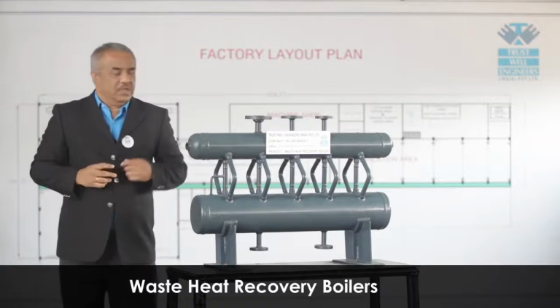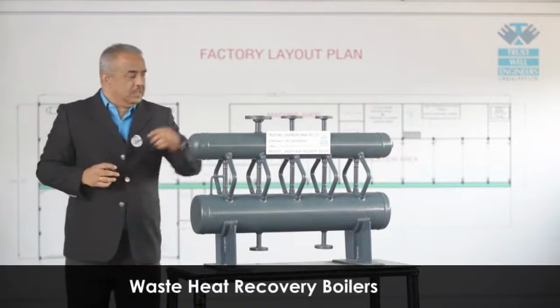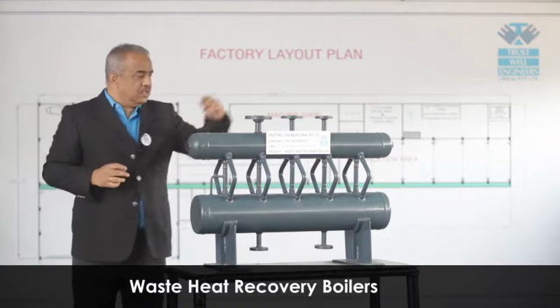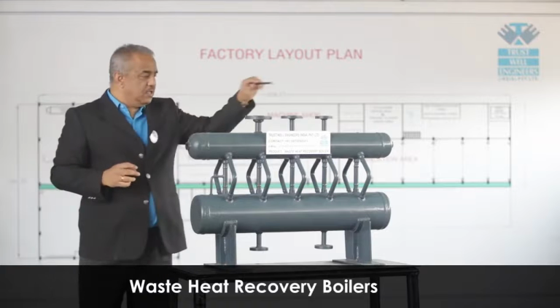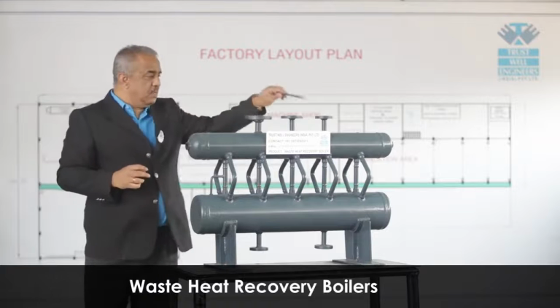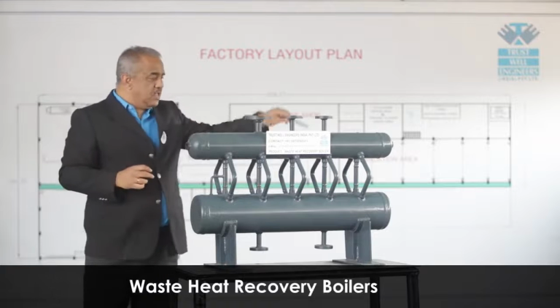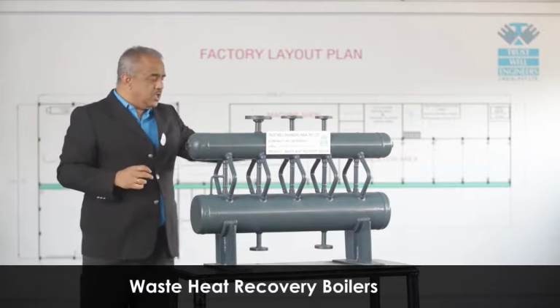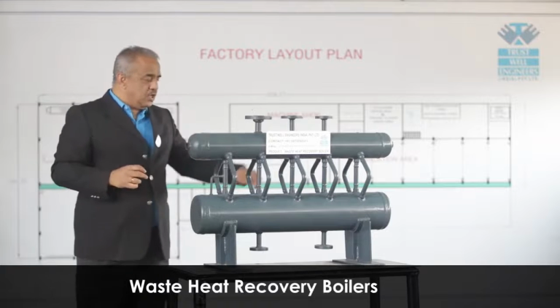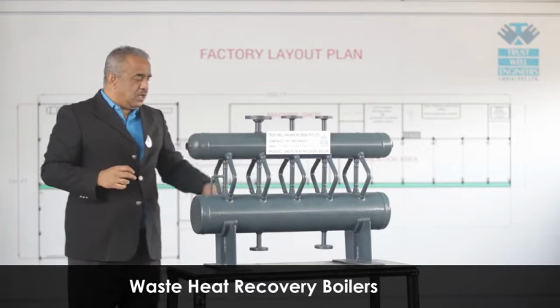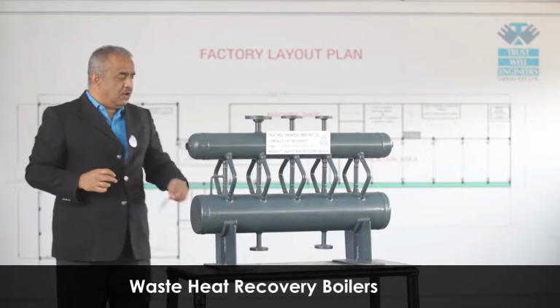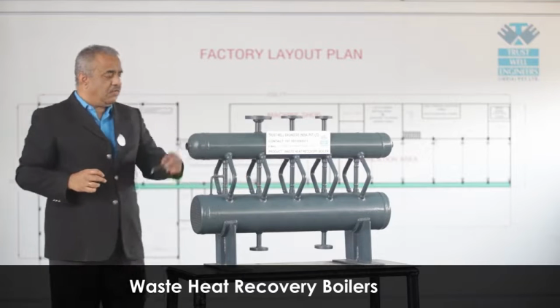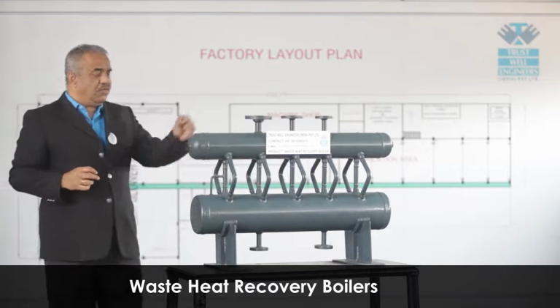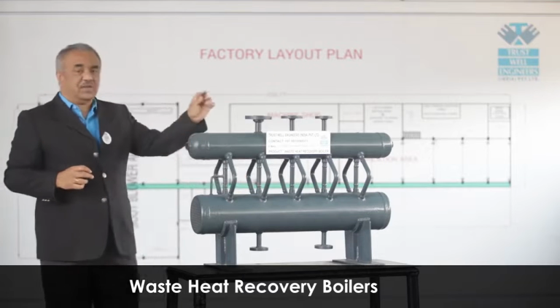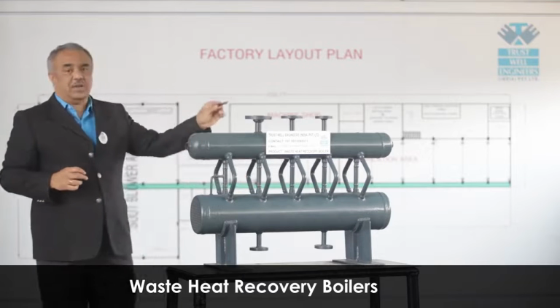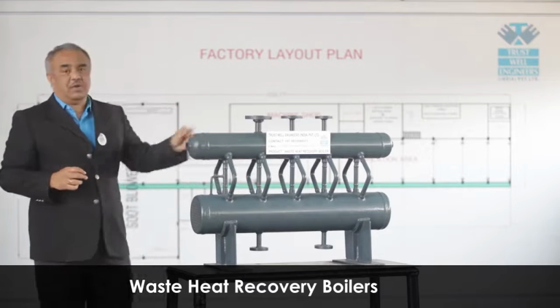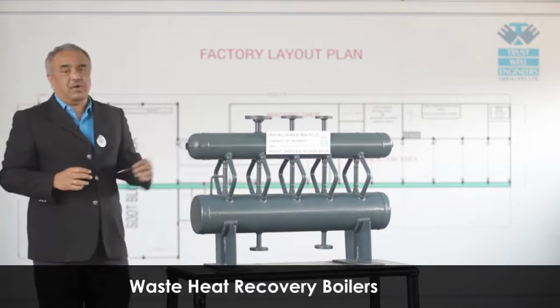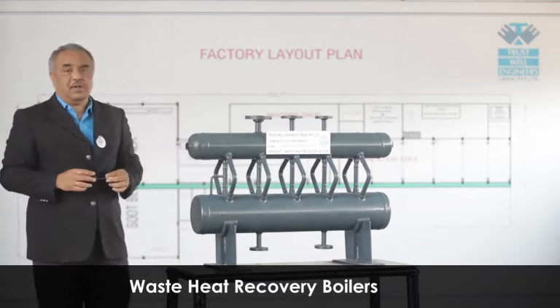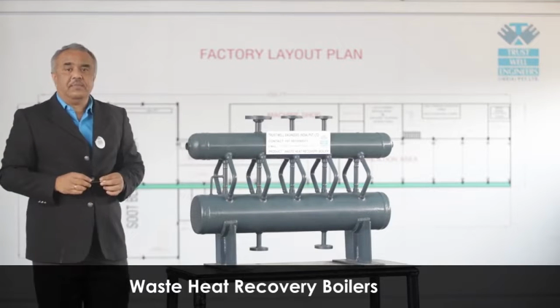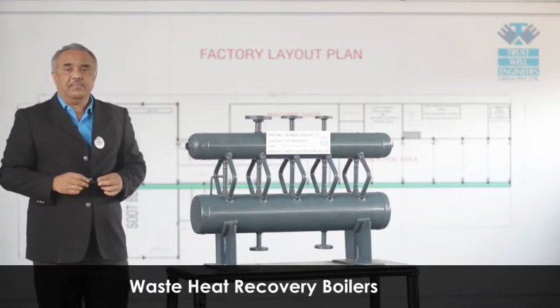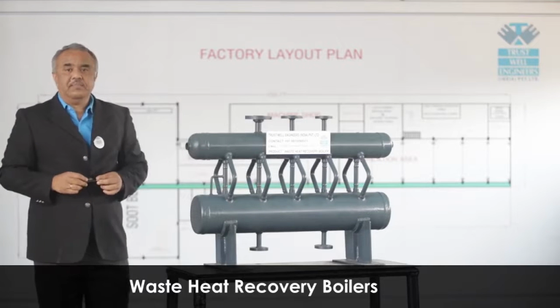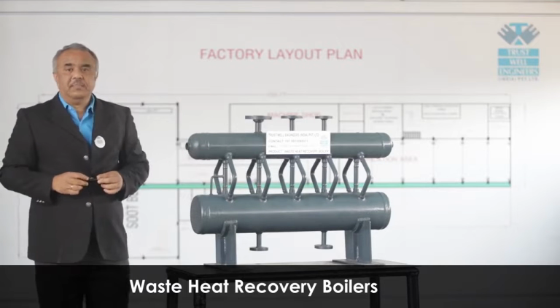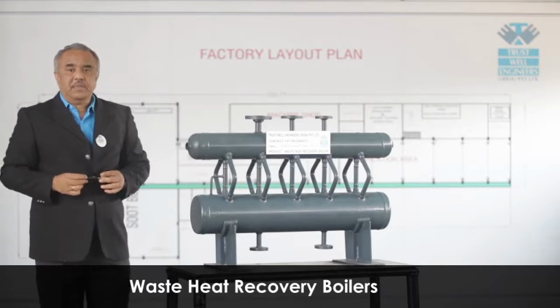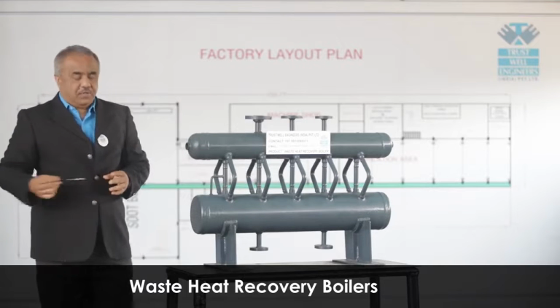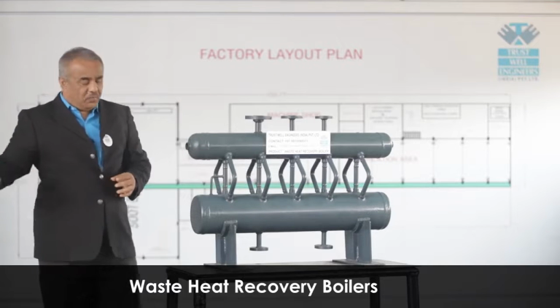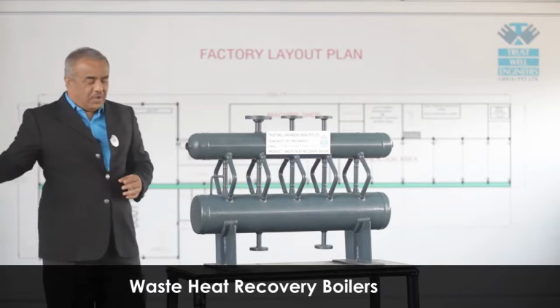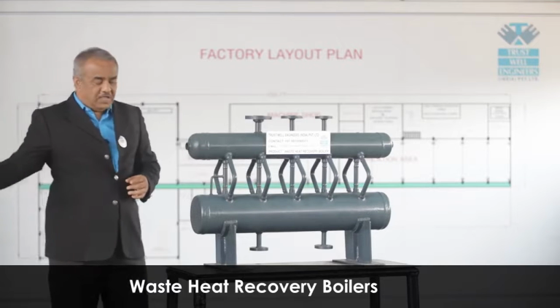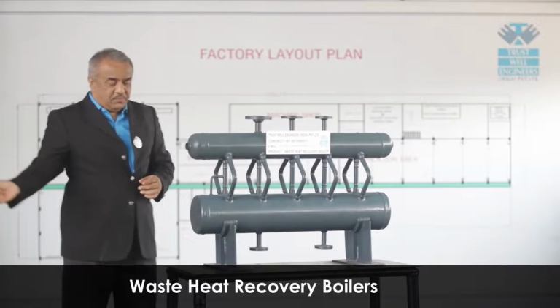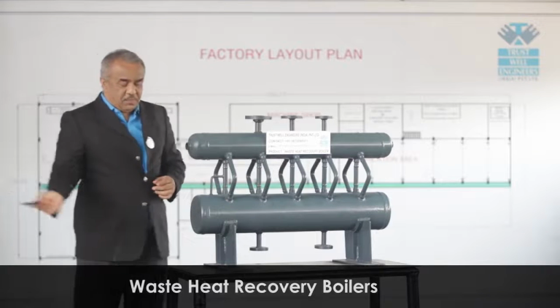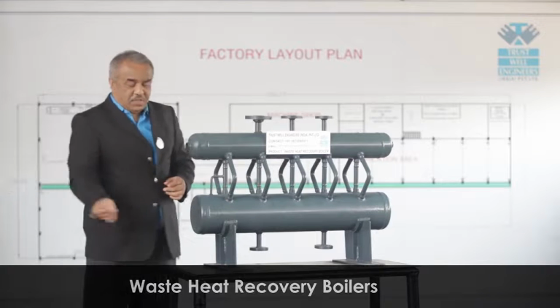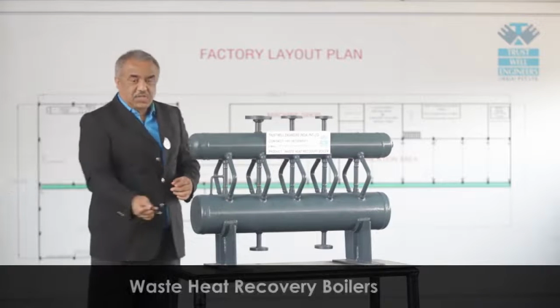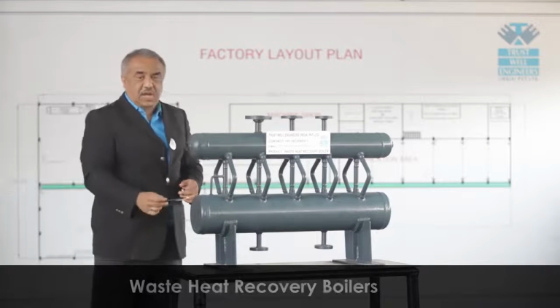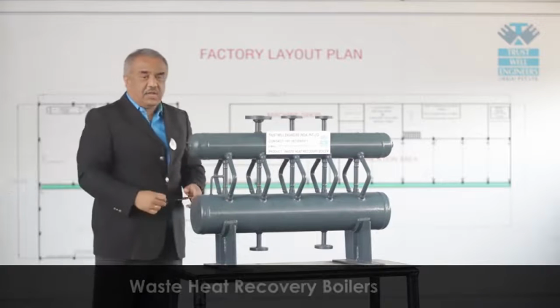This is the miniature of a waste recovery boiler. The flue gas comes from this side and goes towards that side.